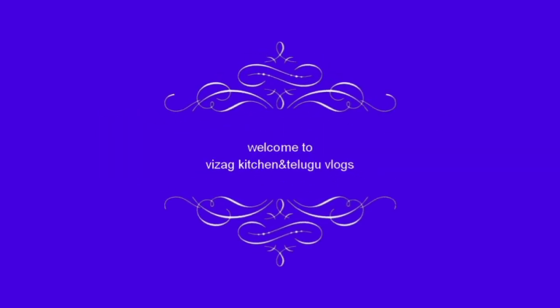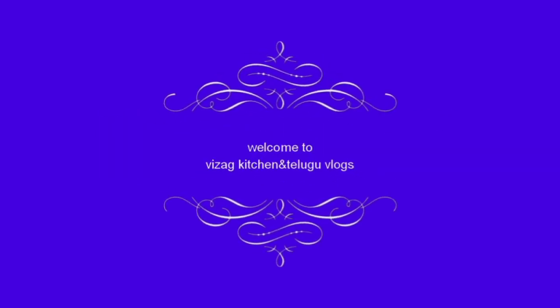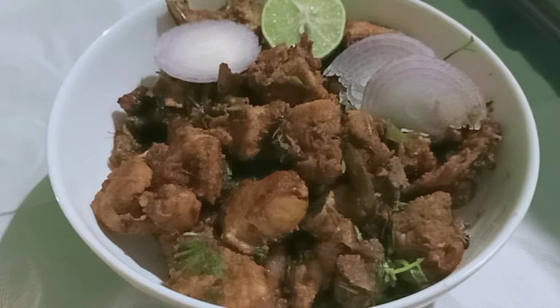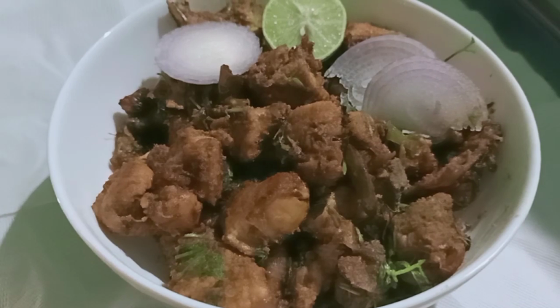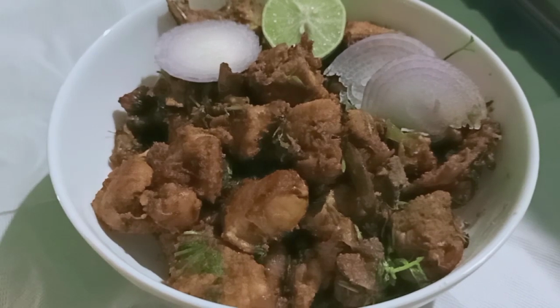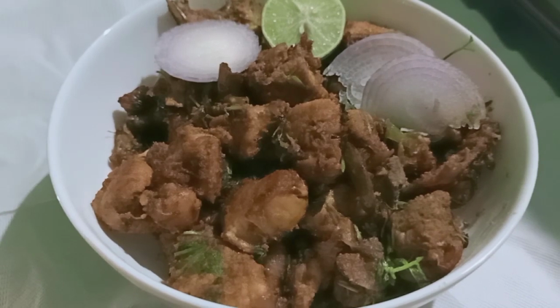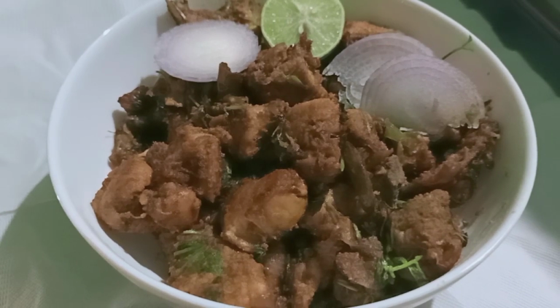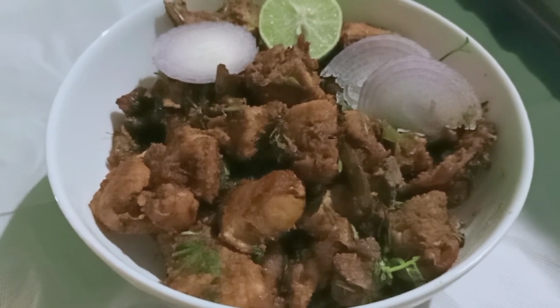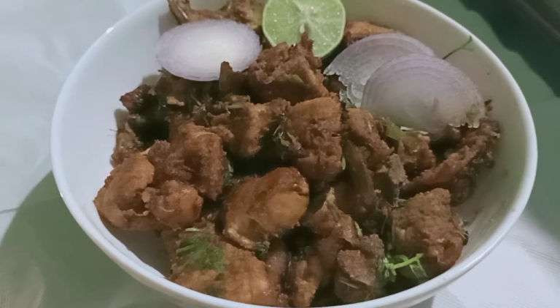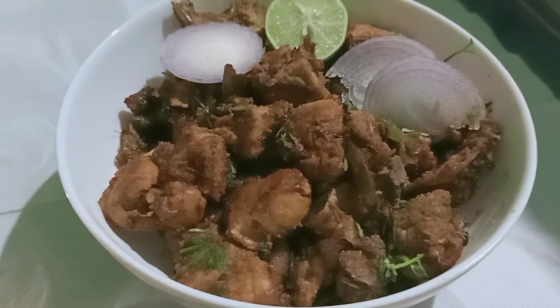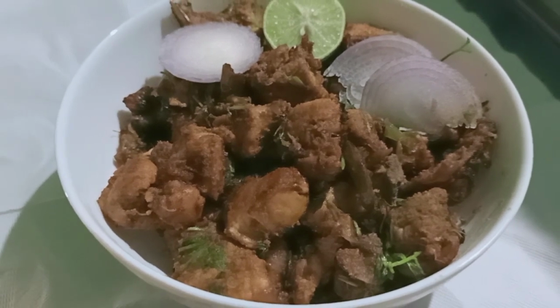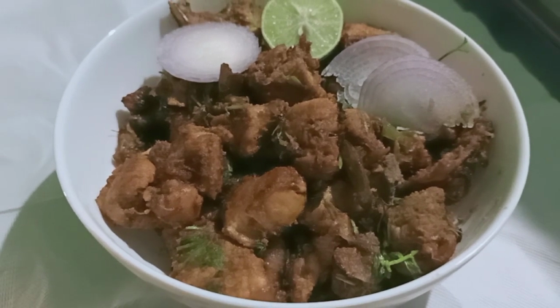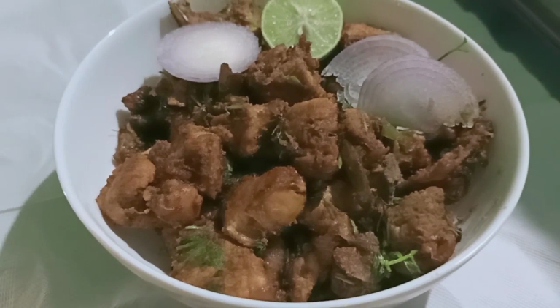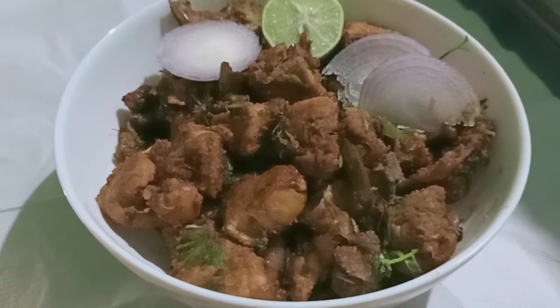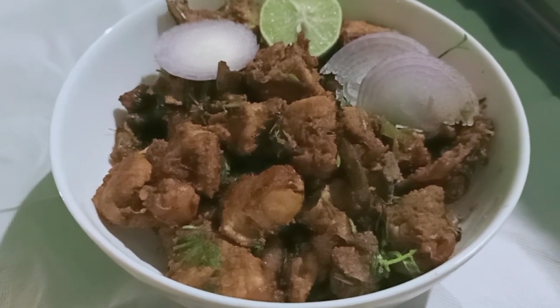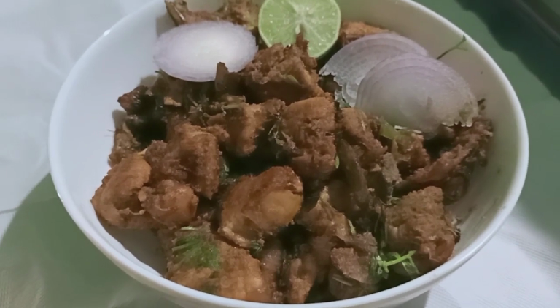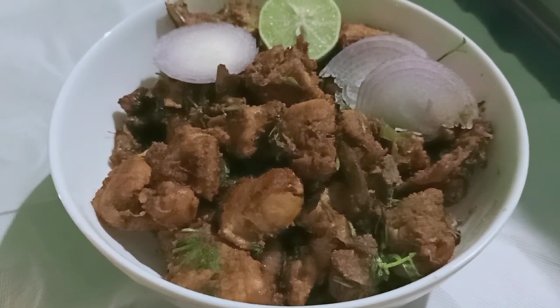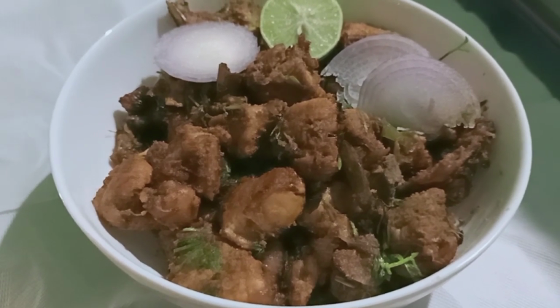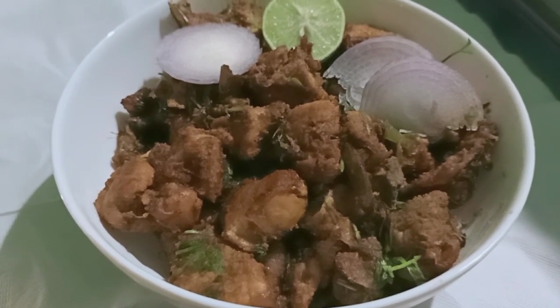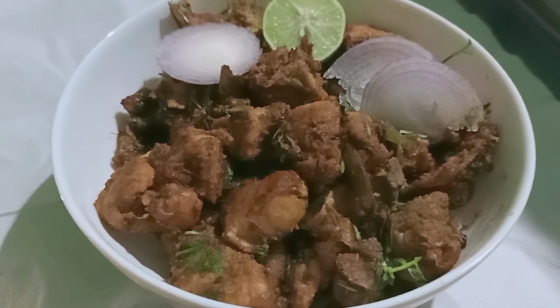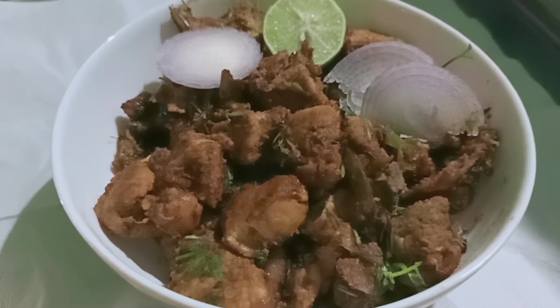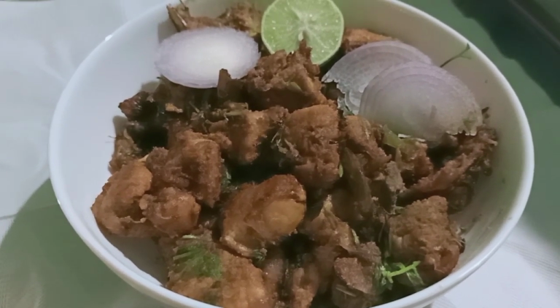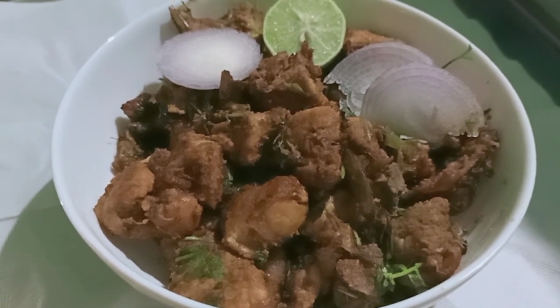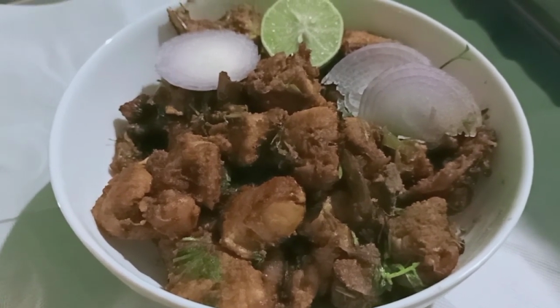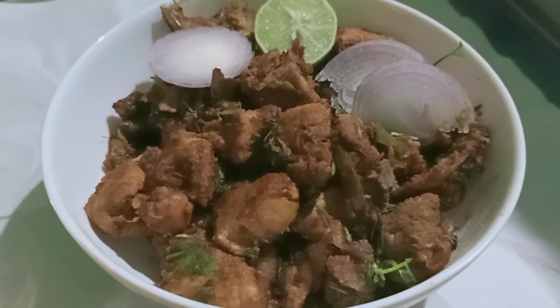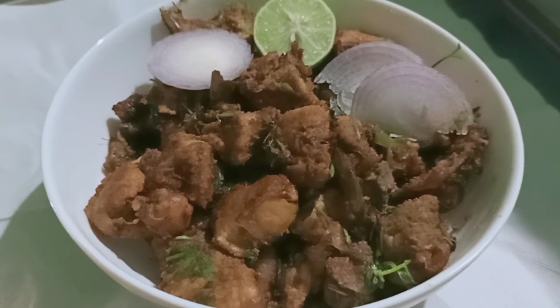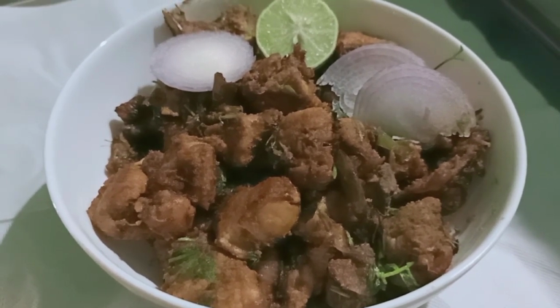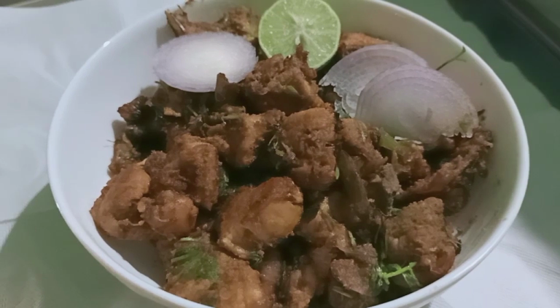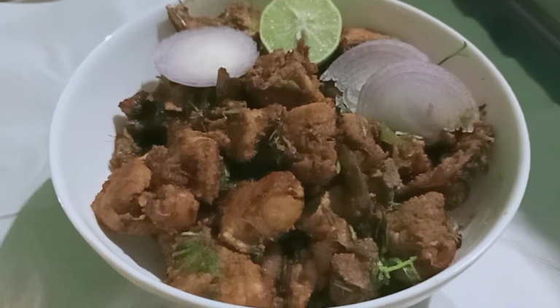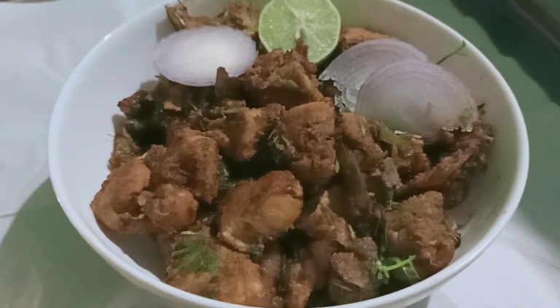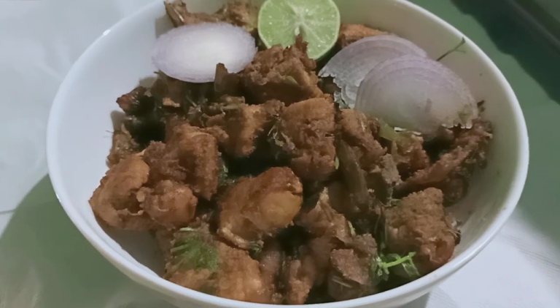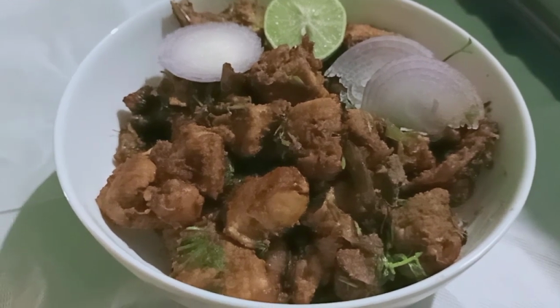Hello, welcome back to my channel. This is my channel for quick and easy chicken recipes.